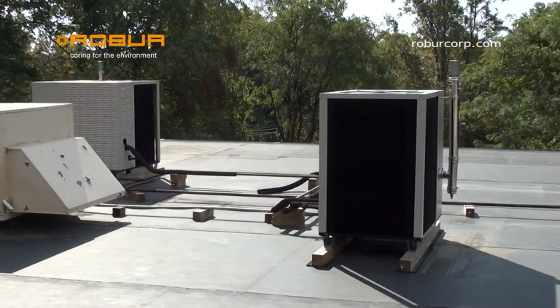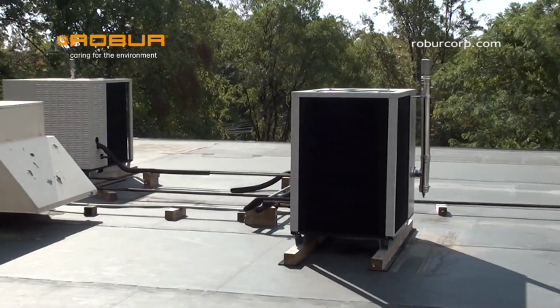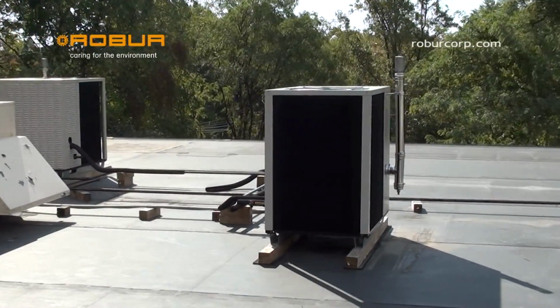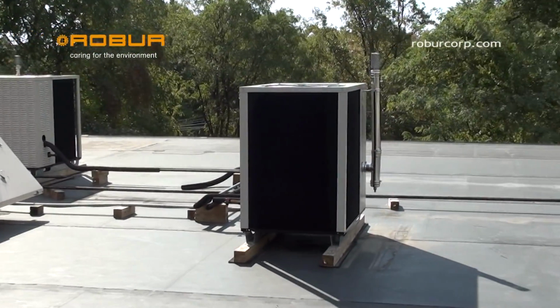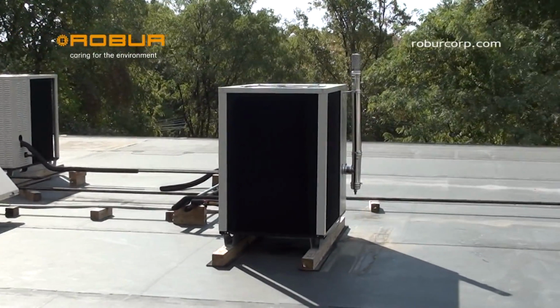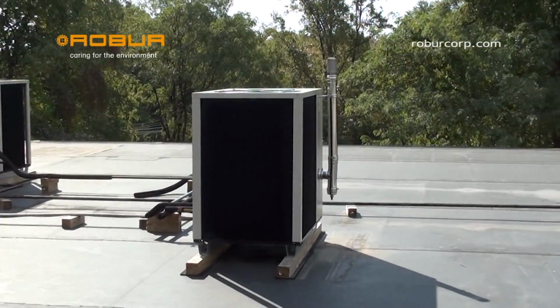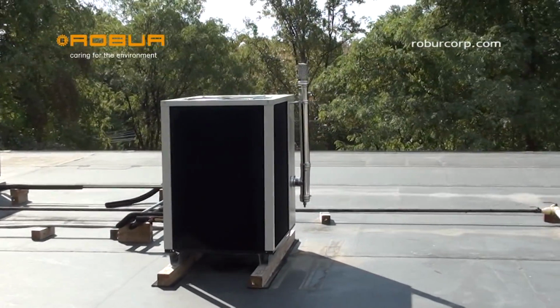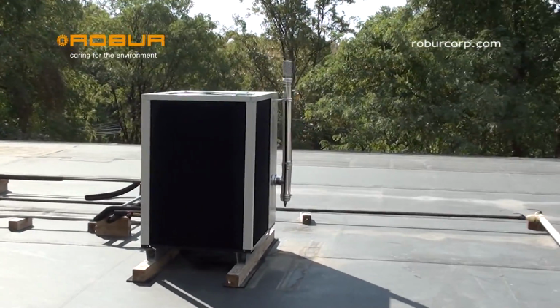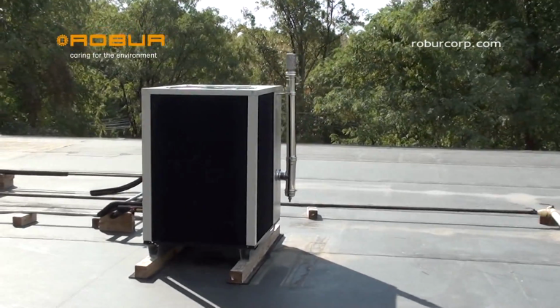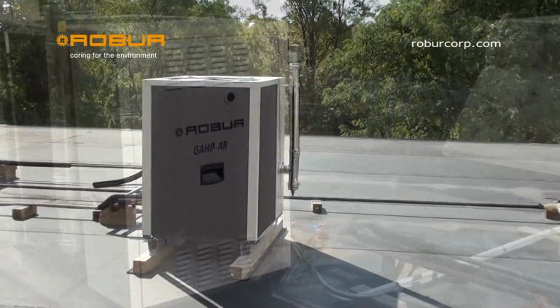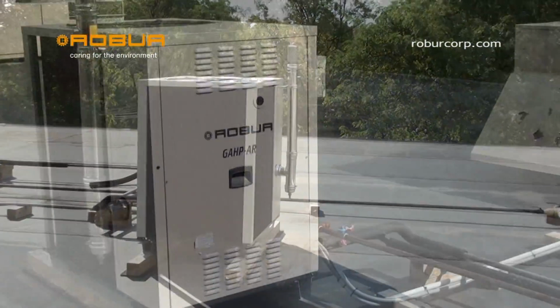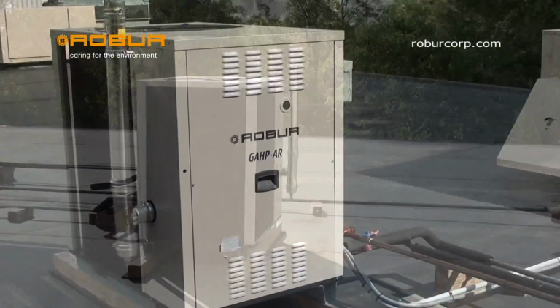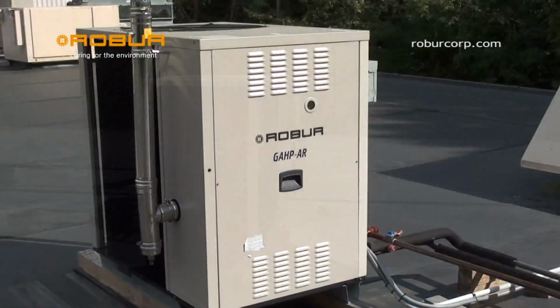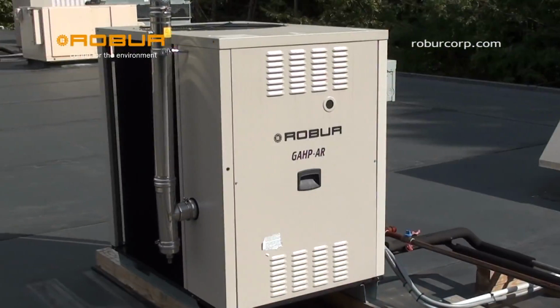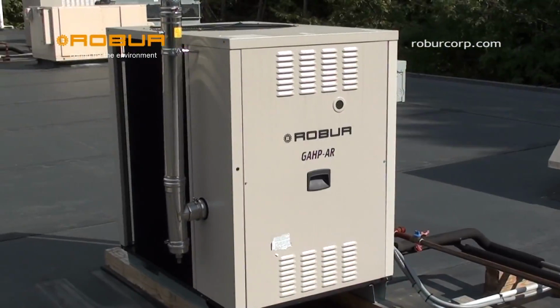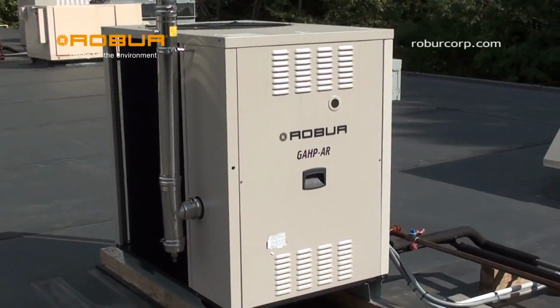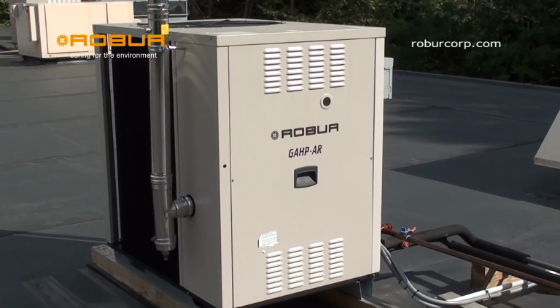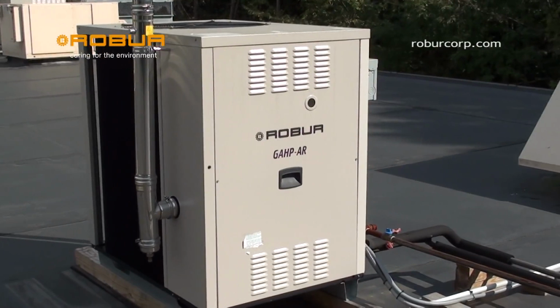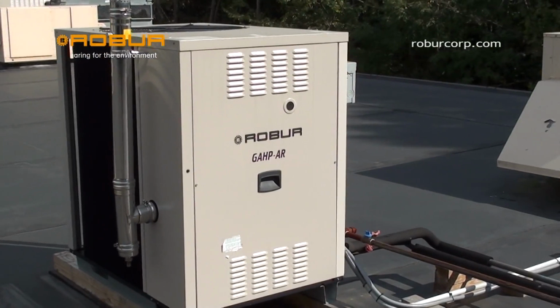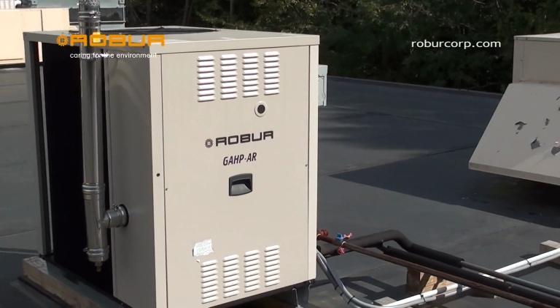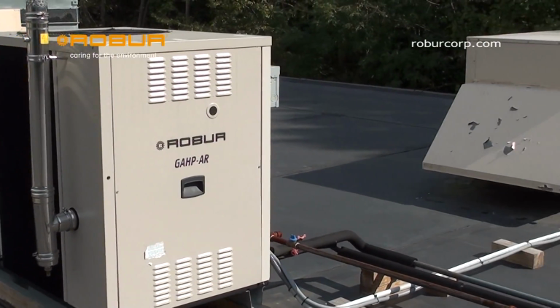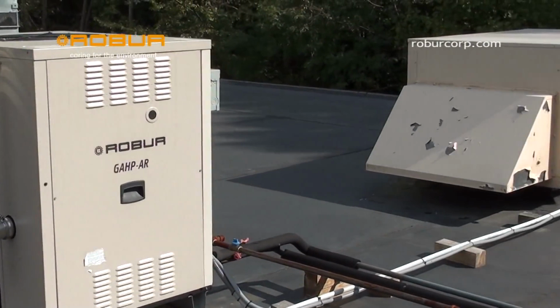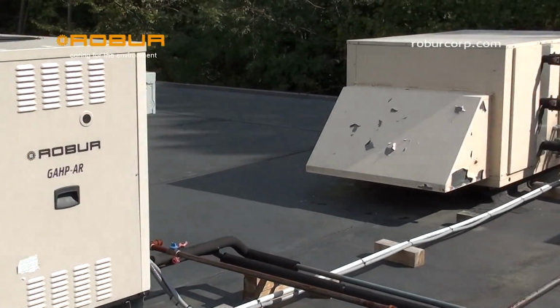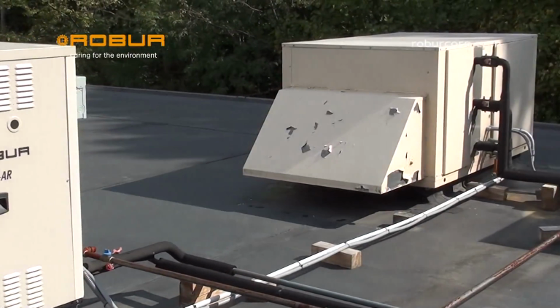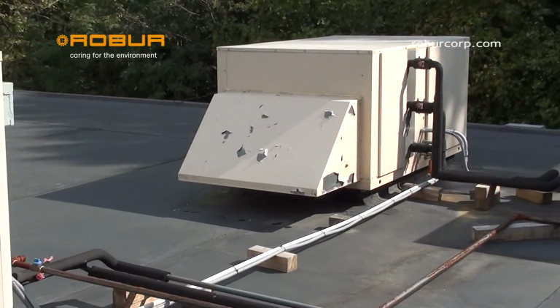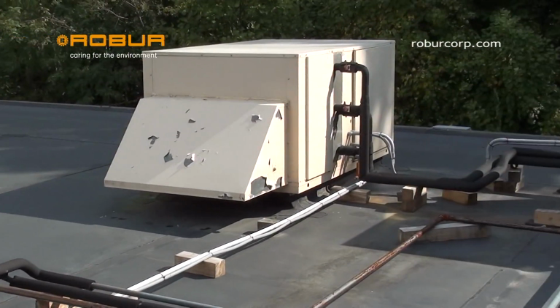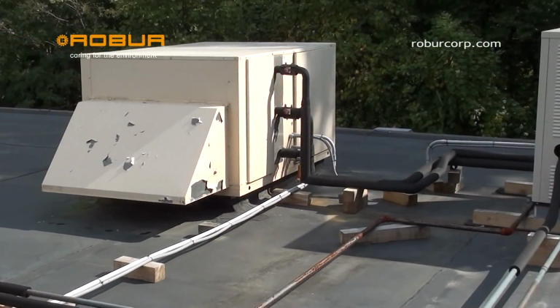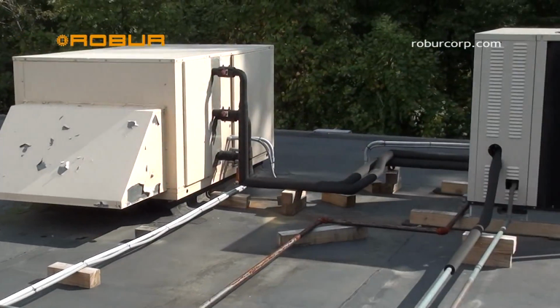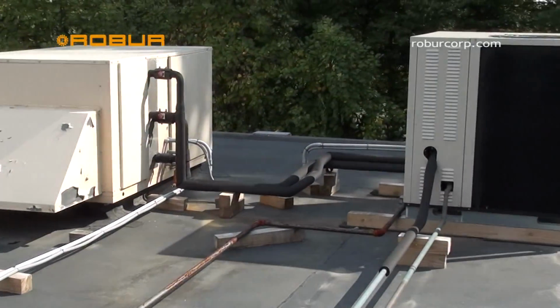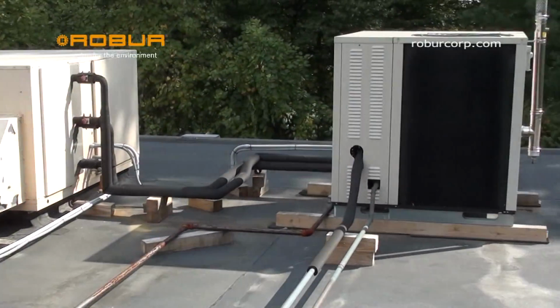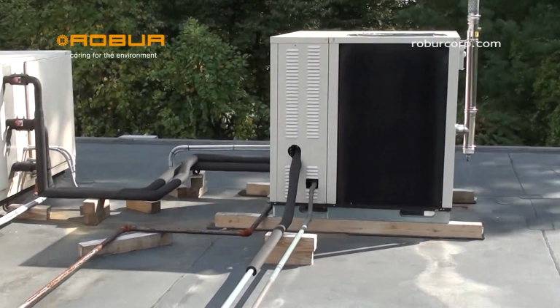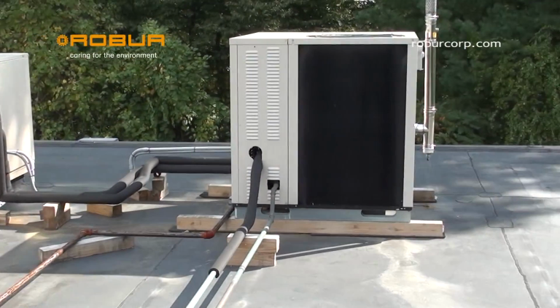Furthermore, the Rover gas absorption heat pumps can also produce chilled water down to 37 degrees Fahrenheit for your cooling needs during summer conditions.